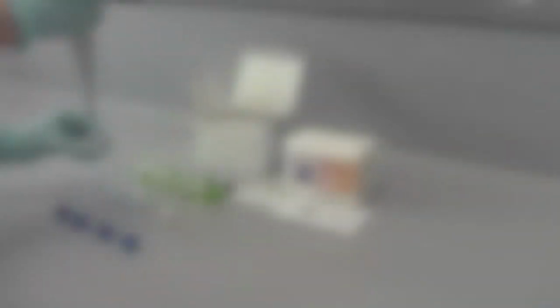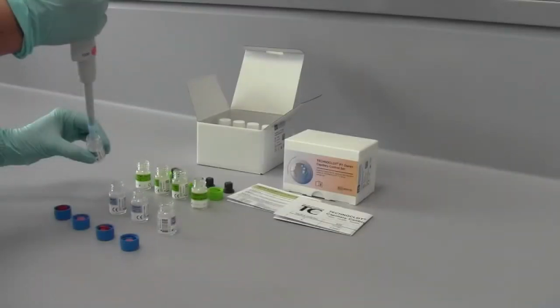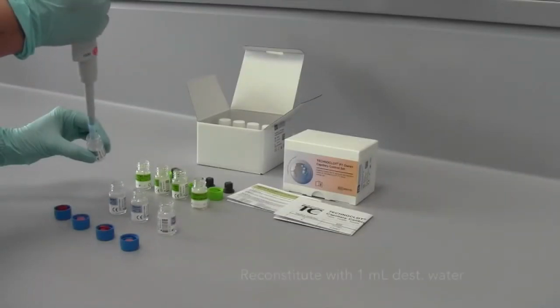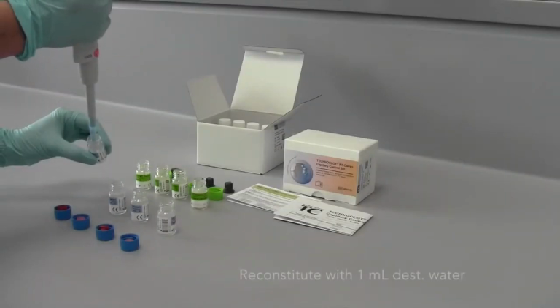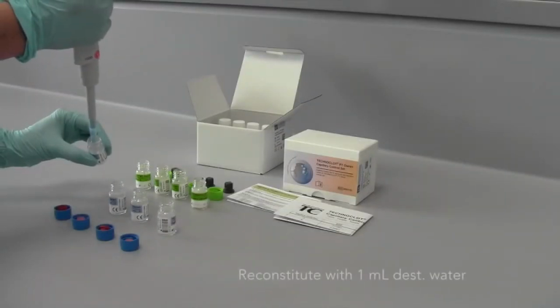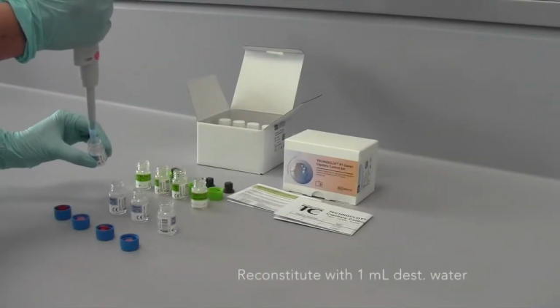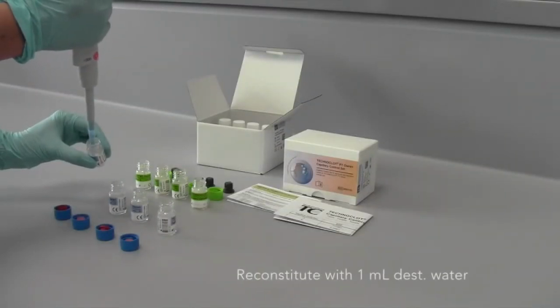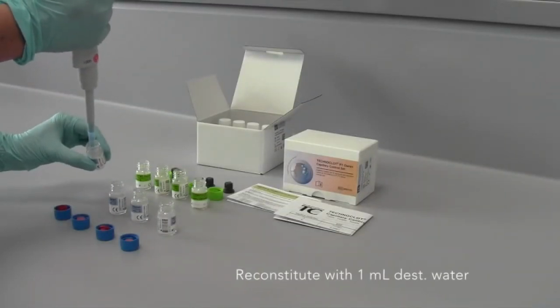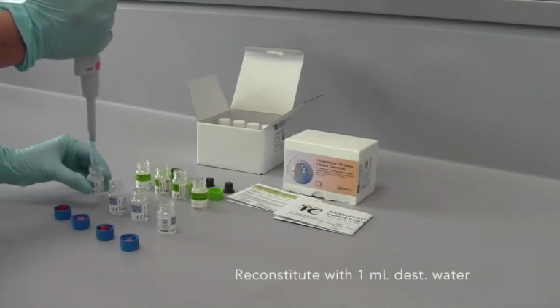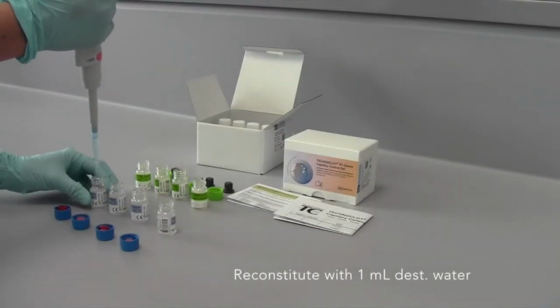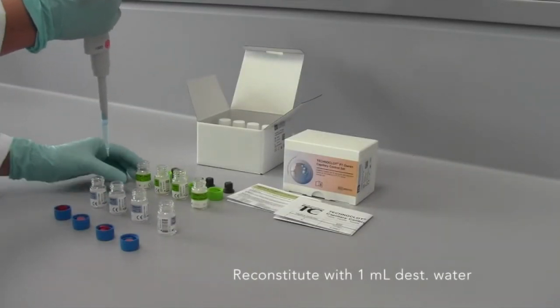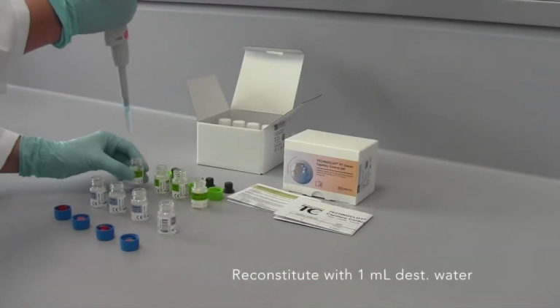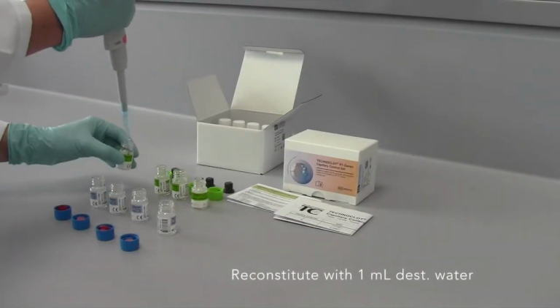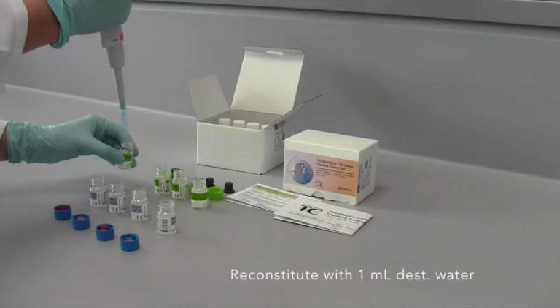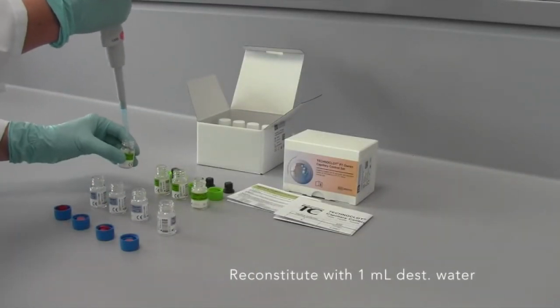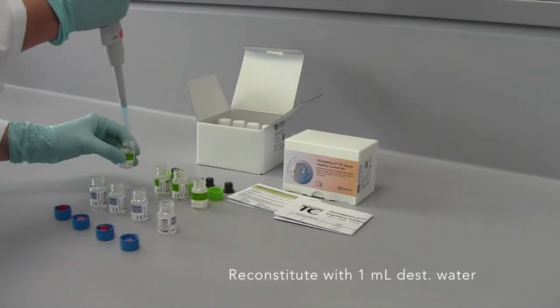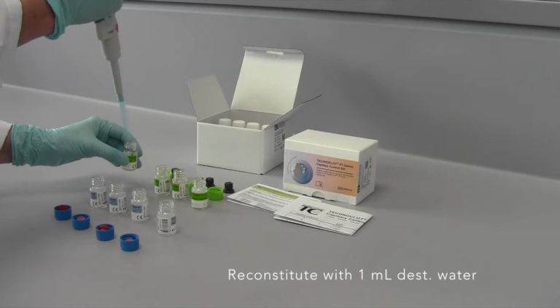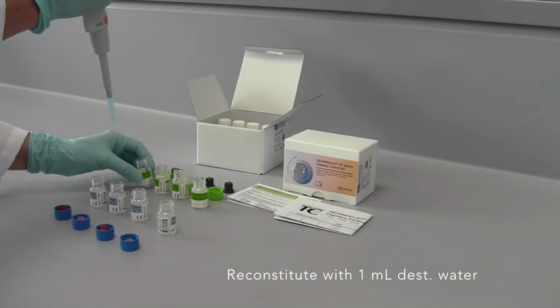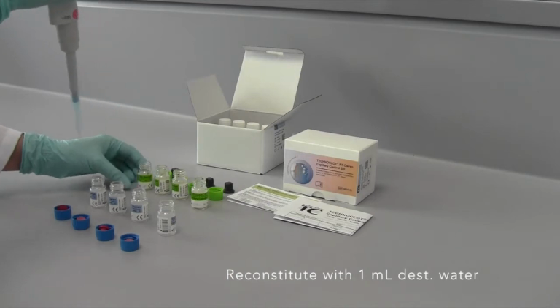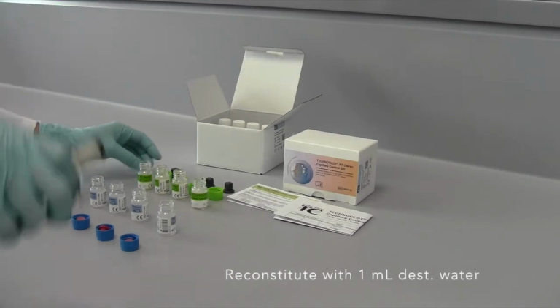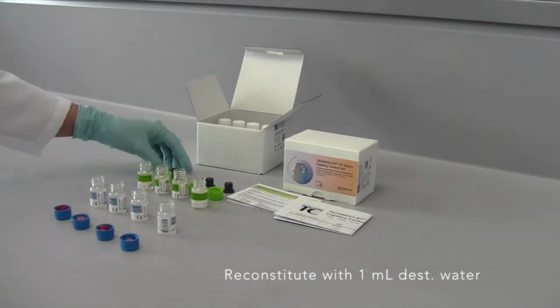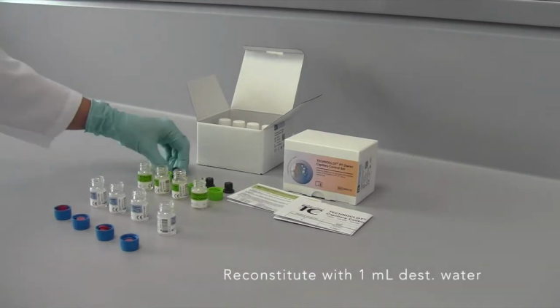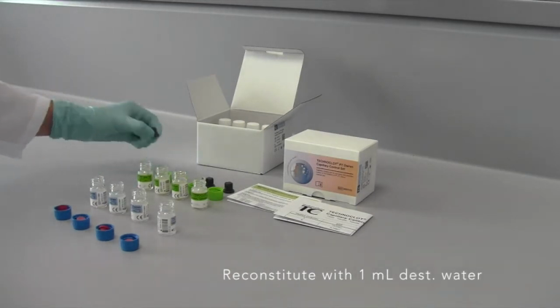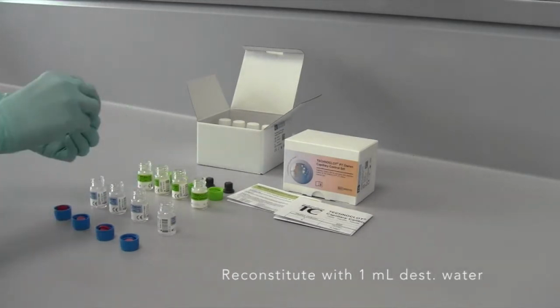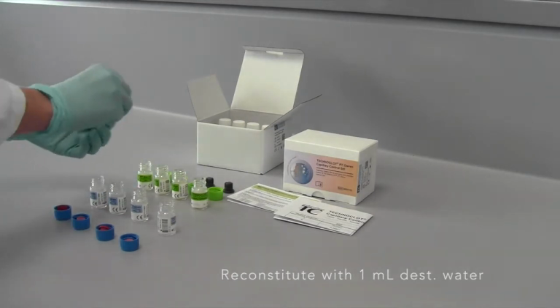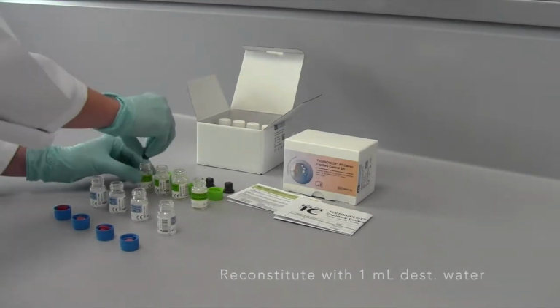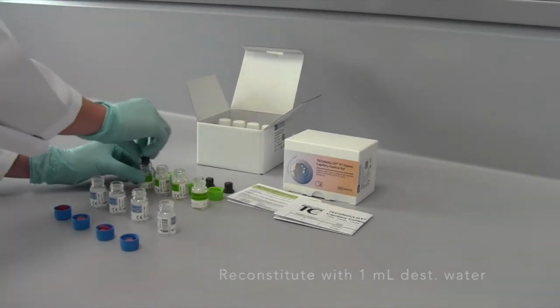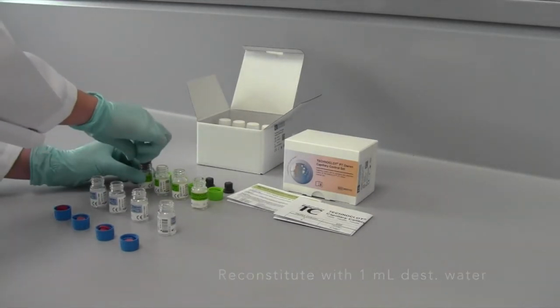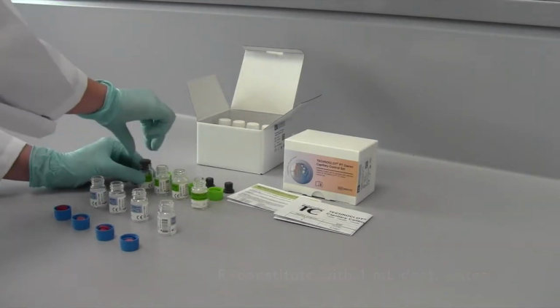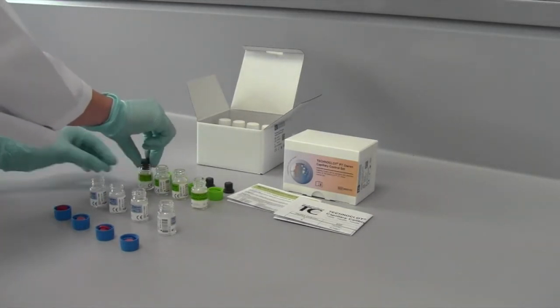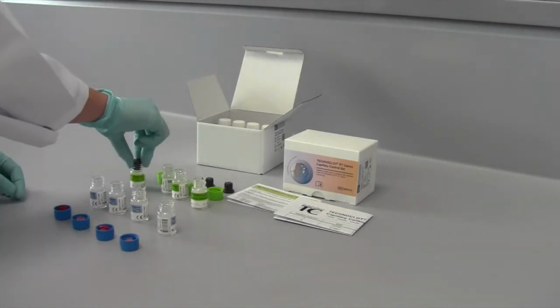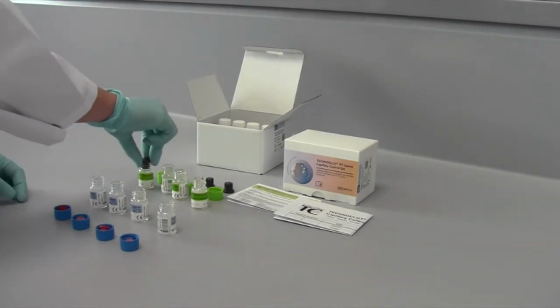For reconstitution, add 1ml distilled water to each calibrator and let it stand for 30 minutes.